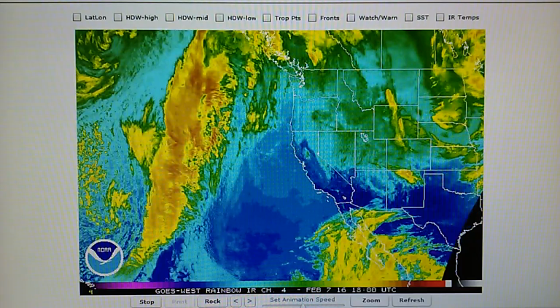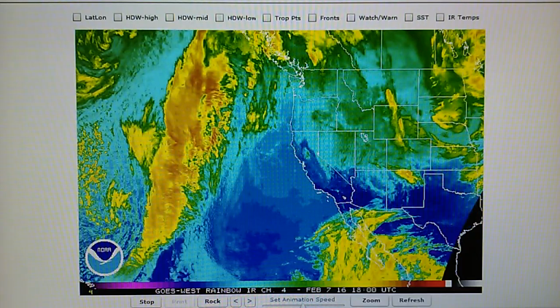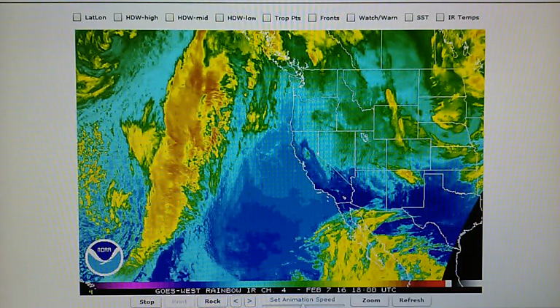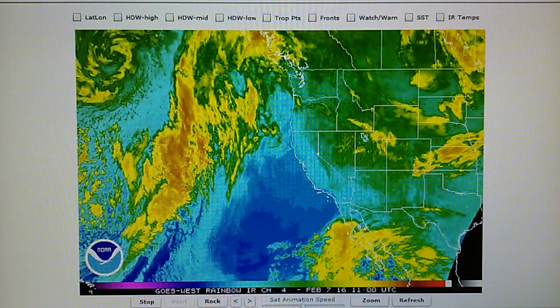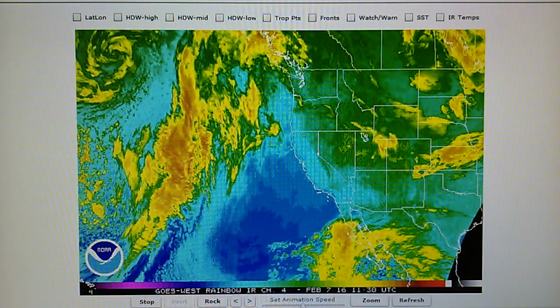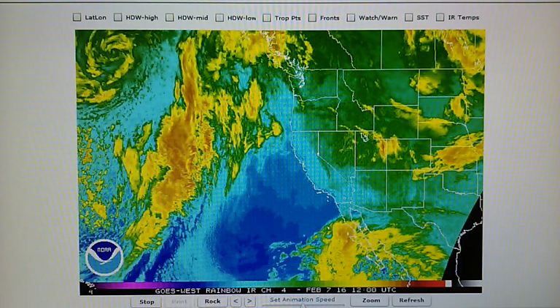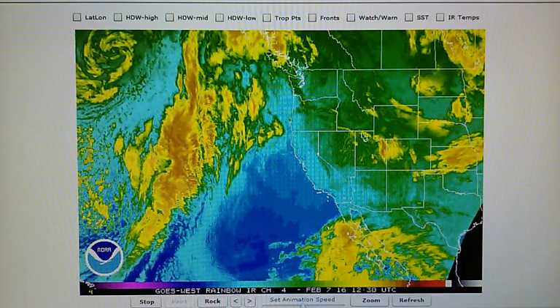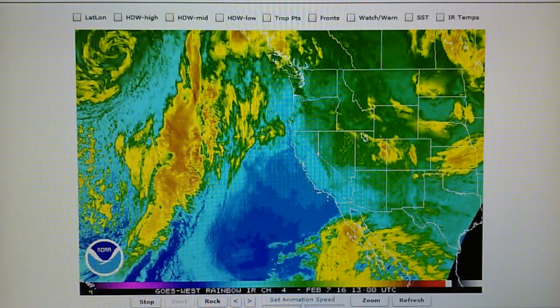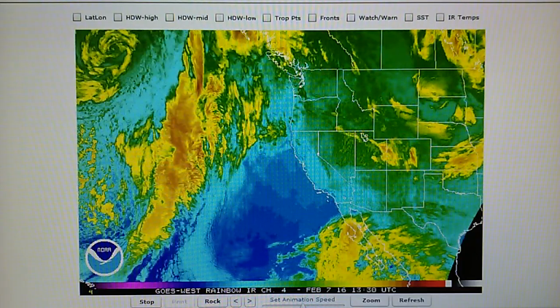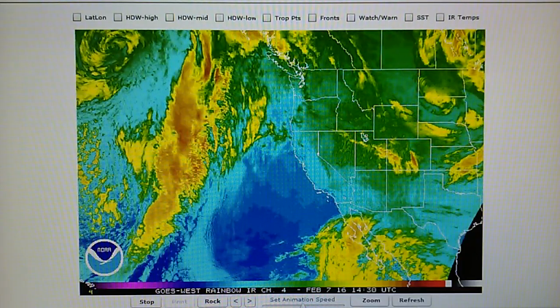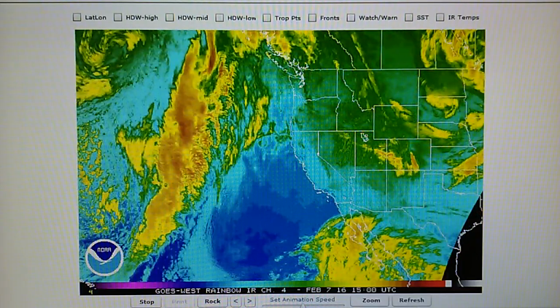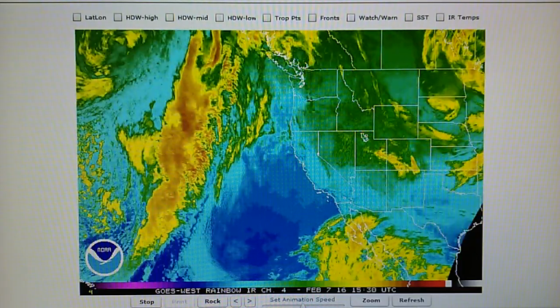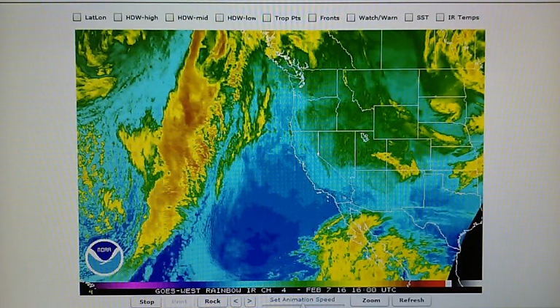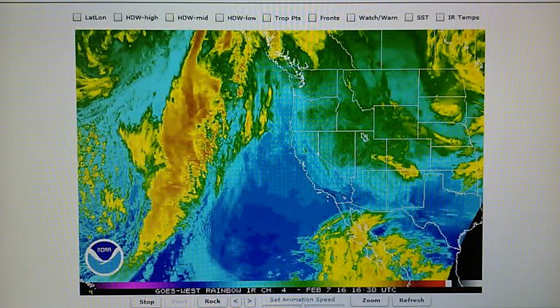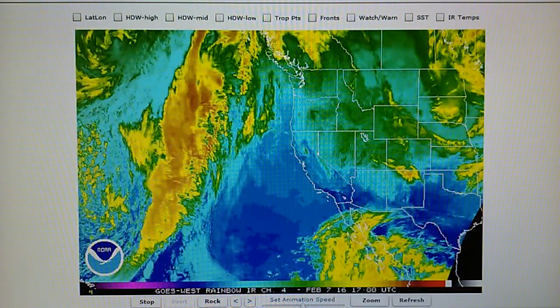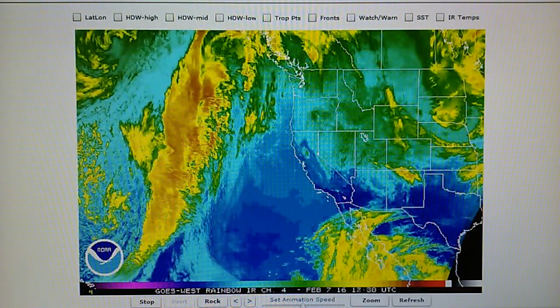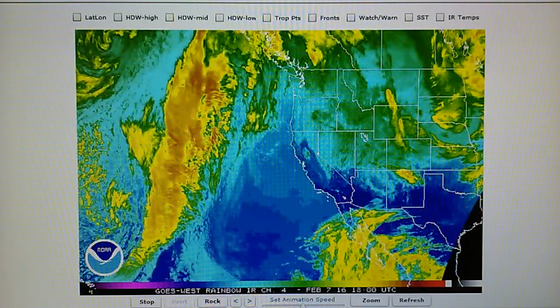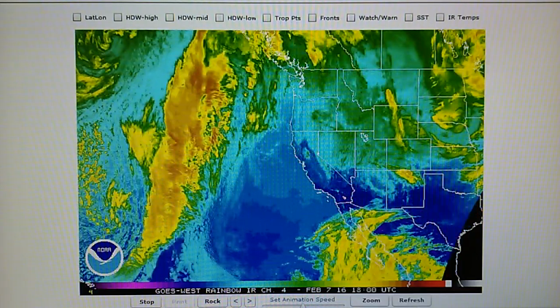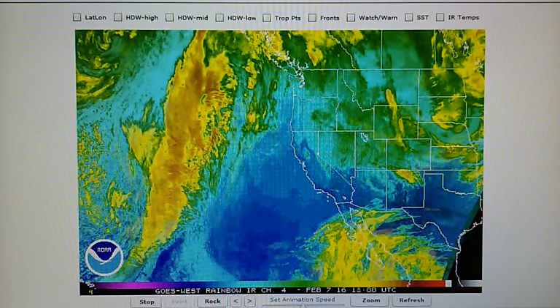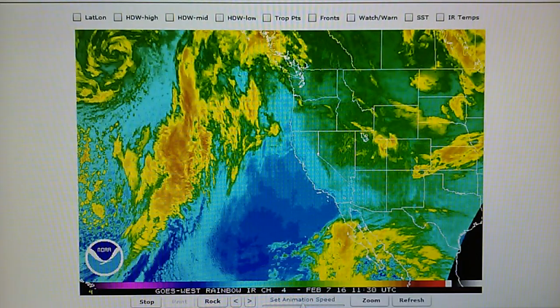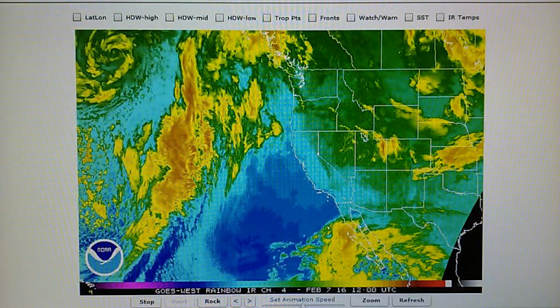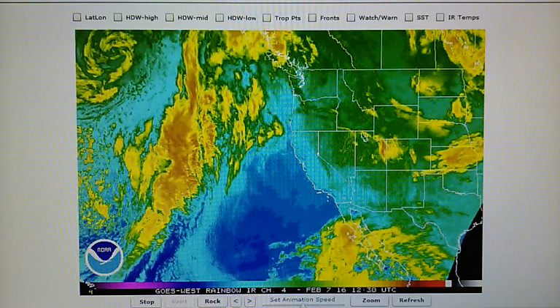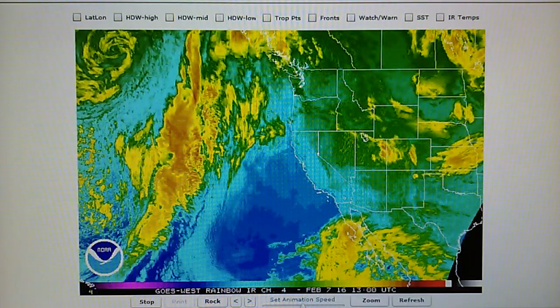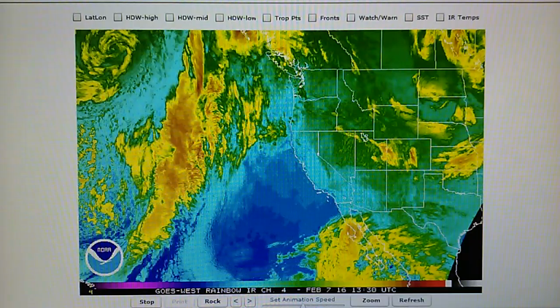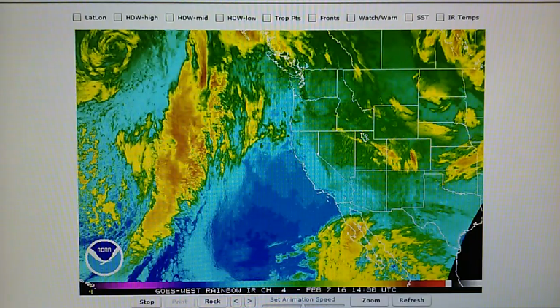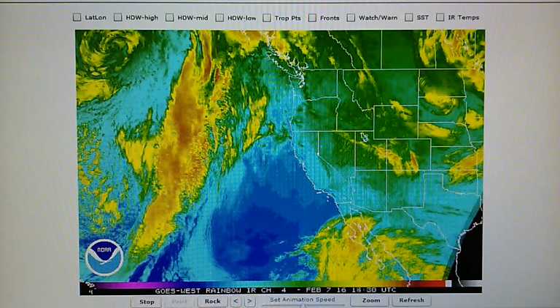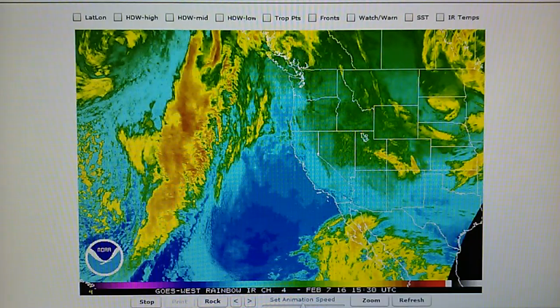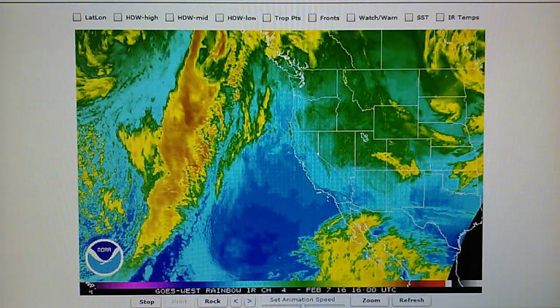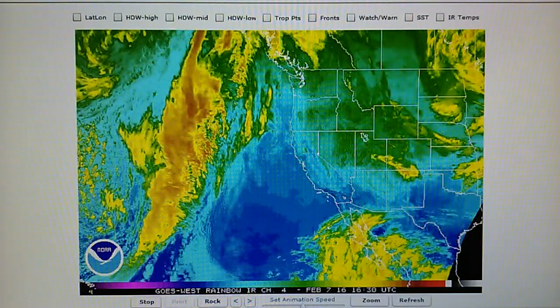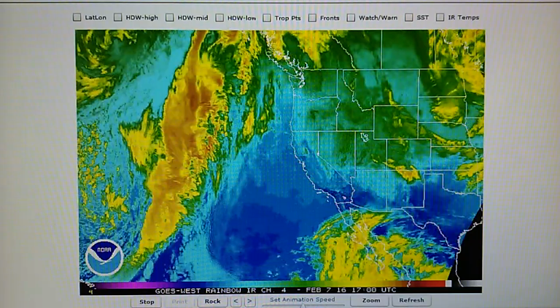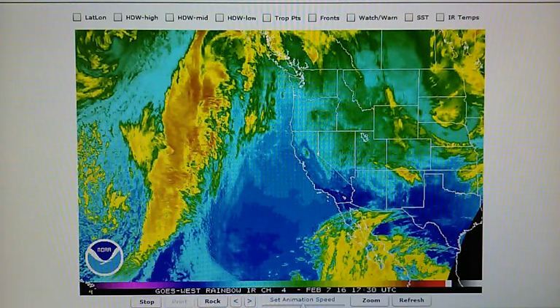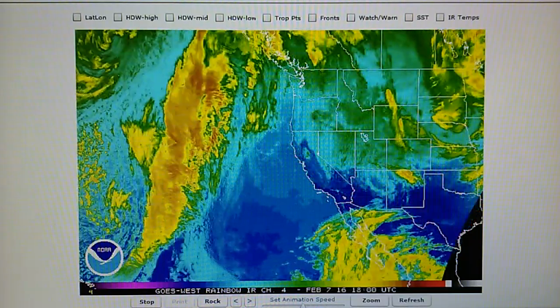This is weather manipulation. There's just no other way to explain it — it's obvious.